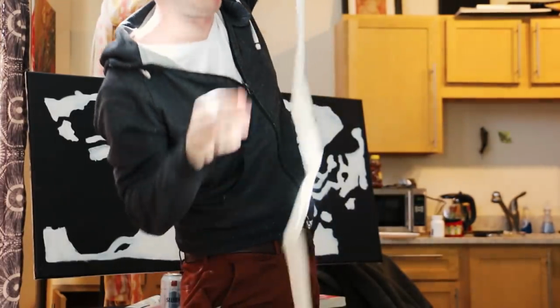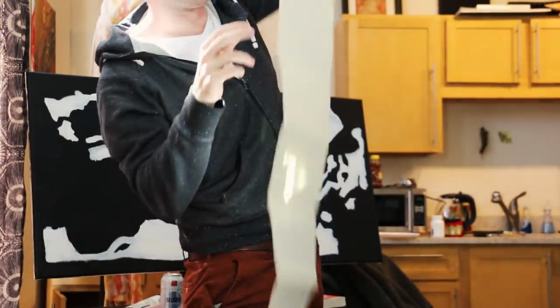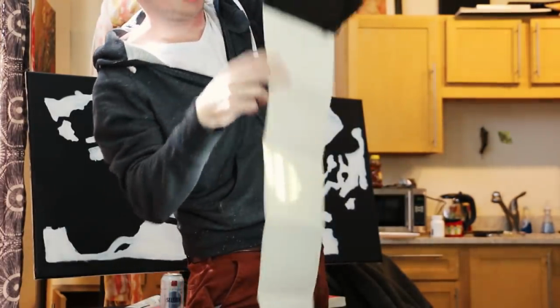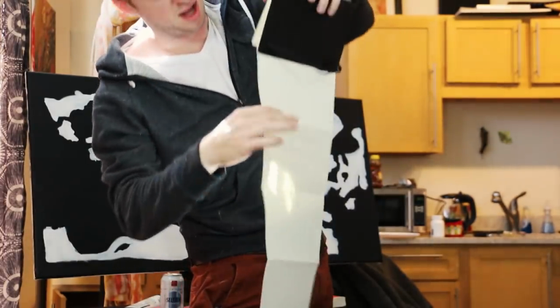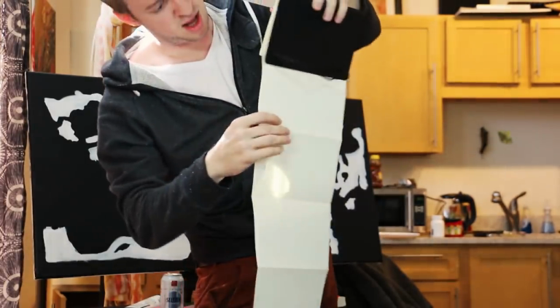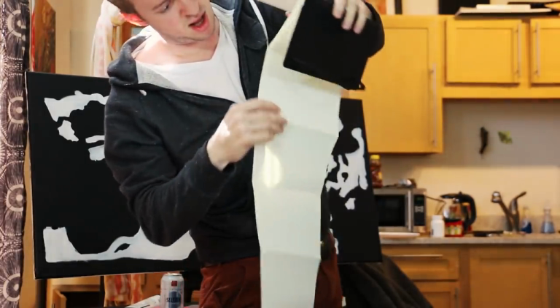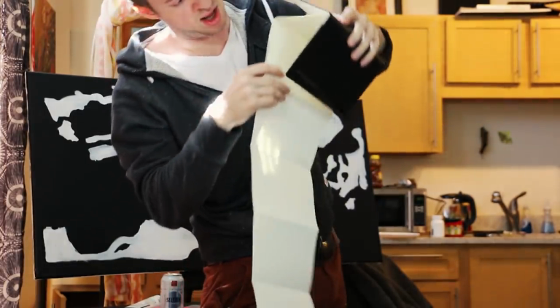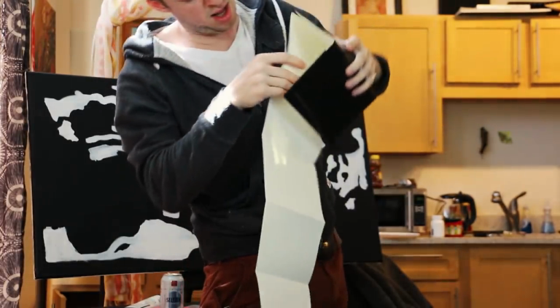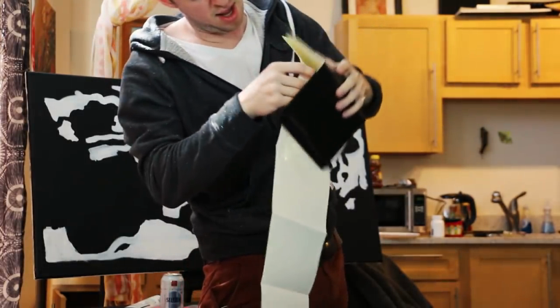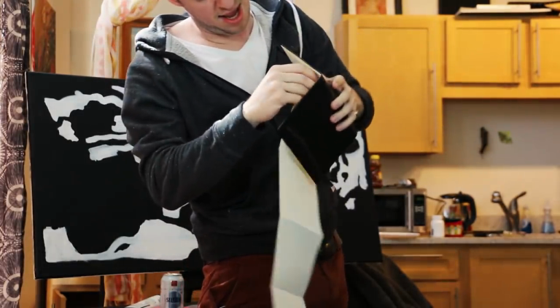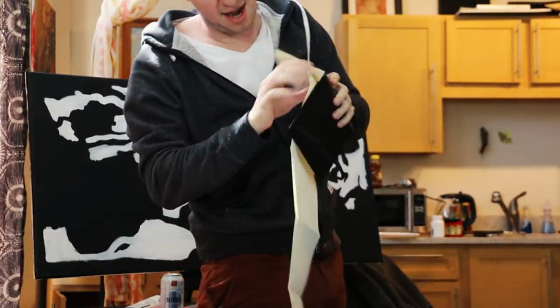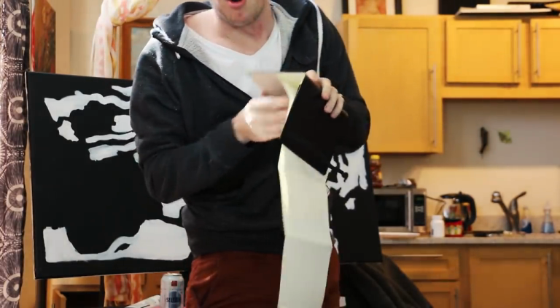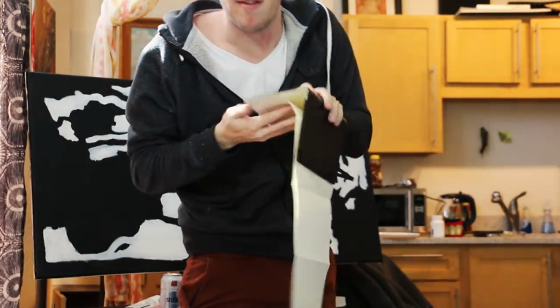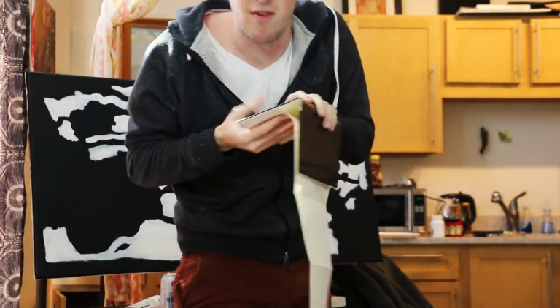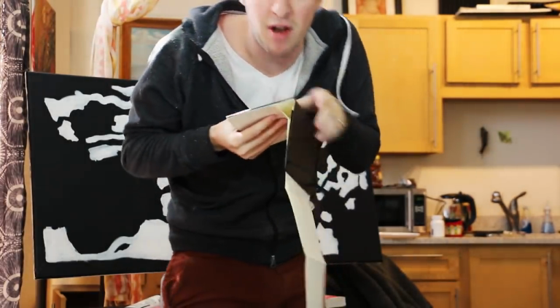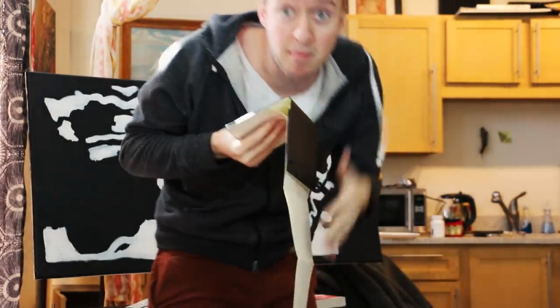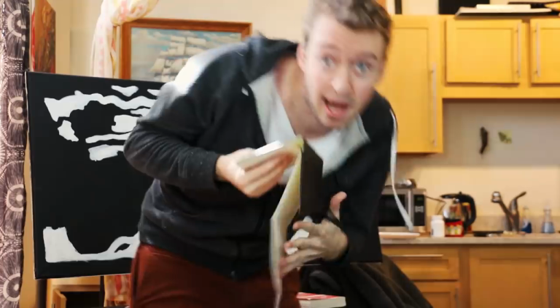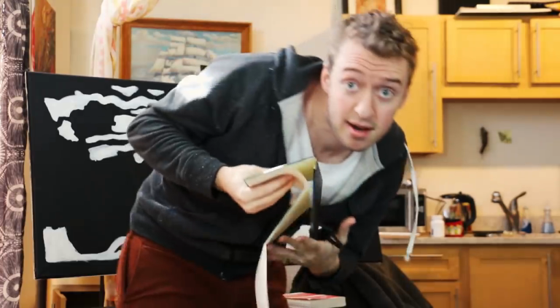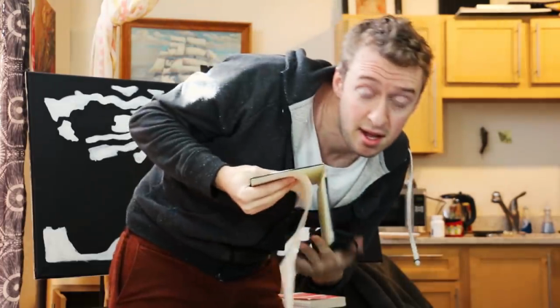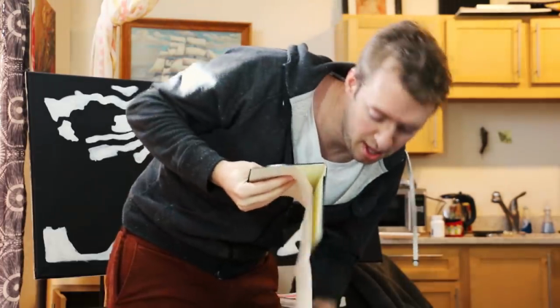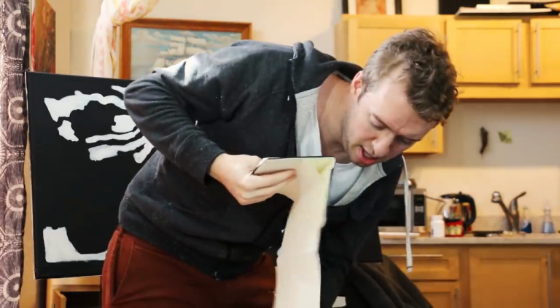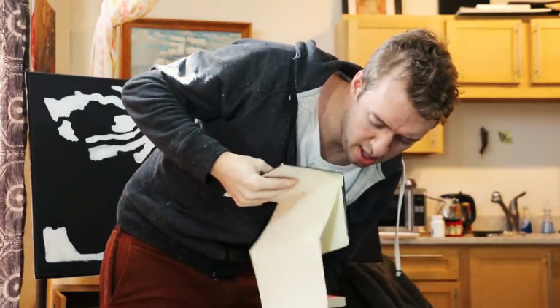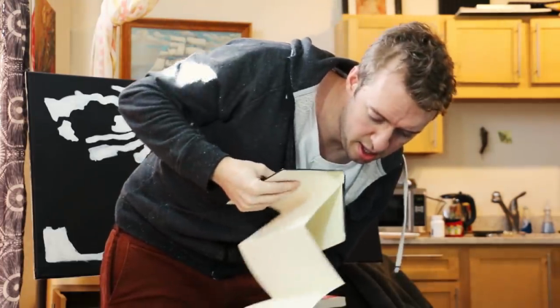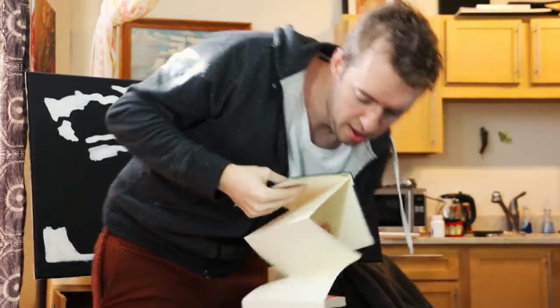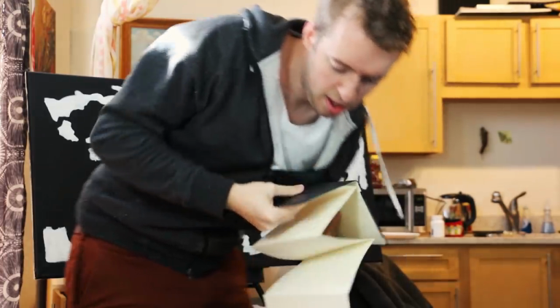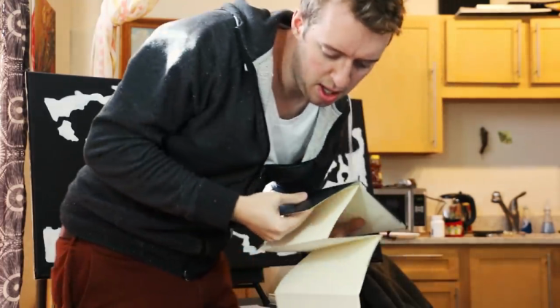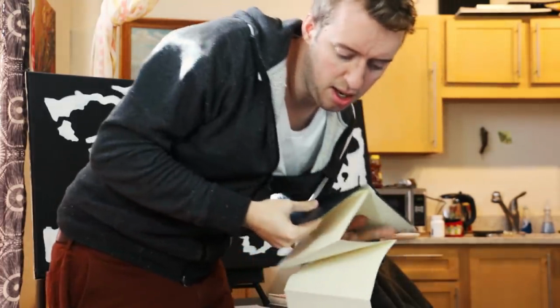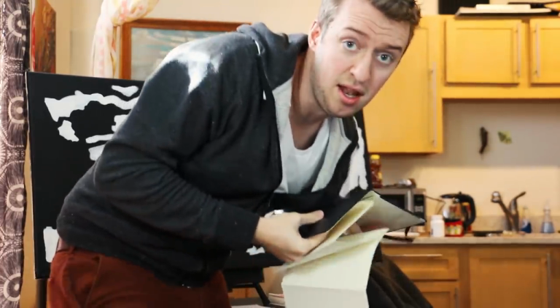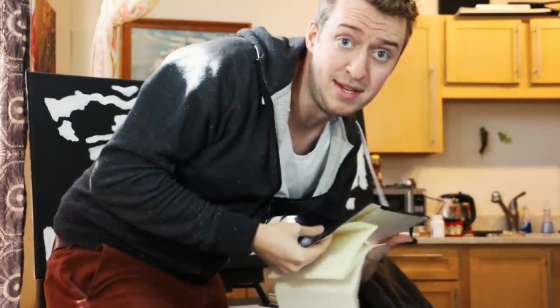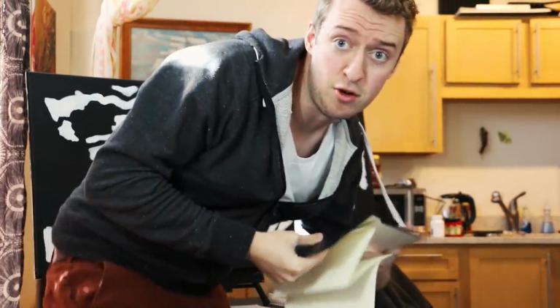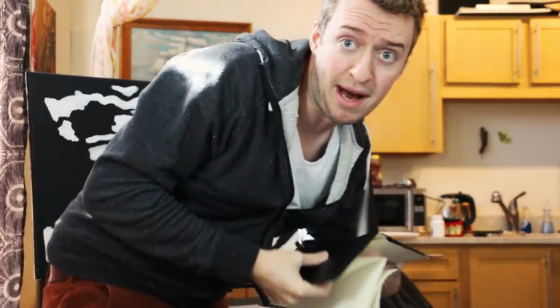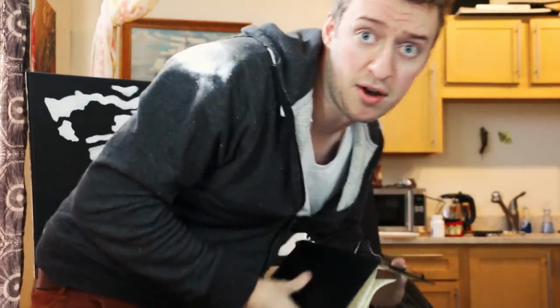It gets really long and hard to fold up again. Let me zoom out.